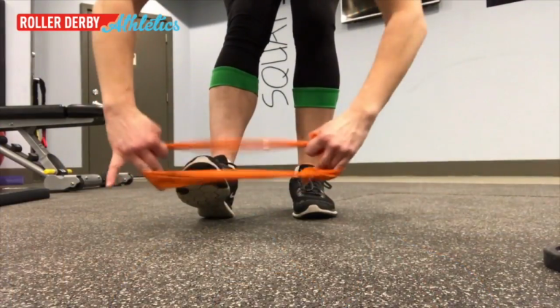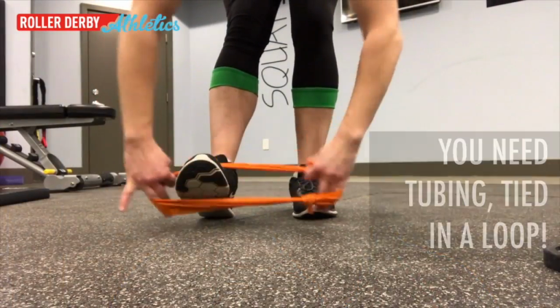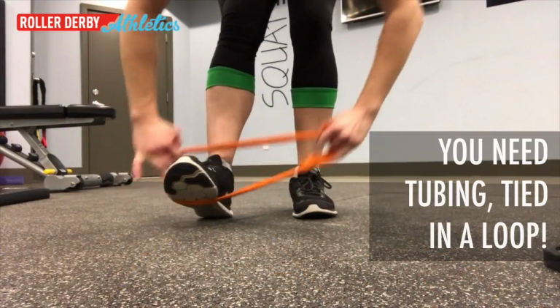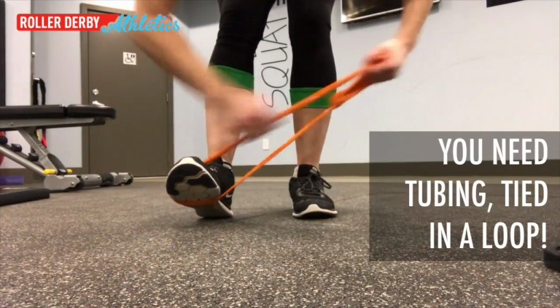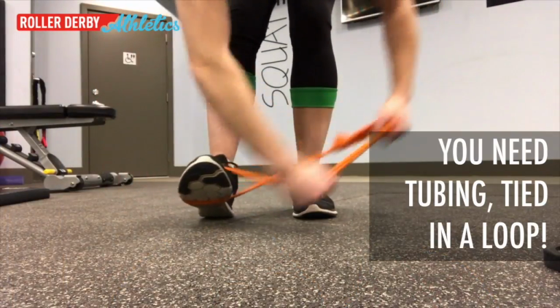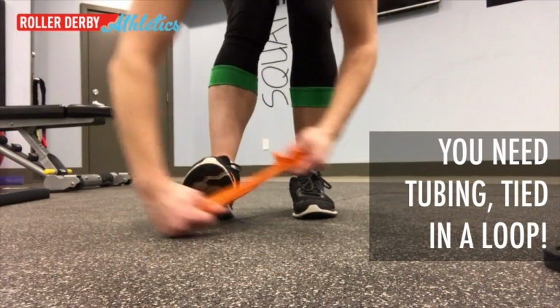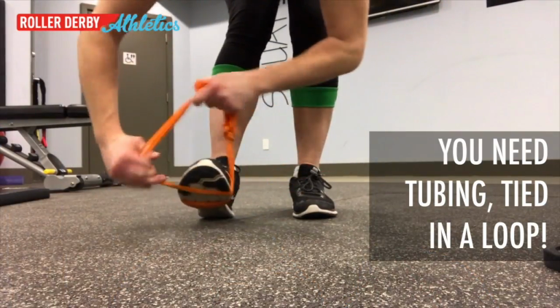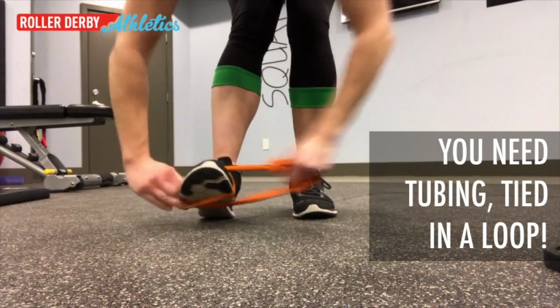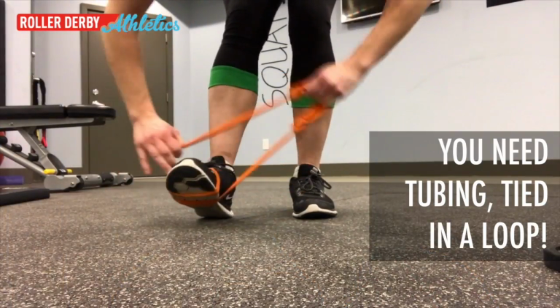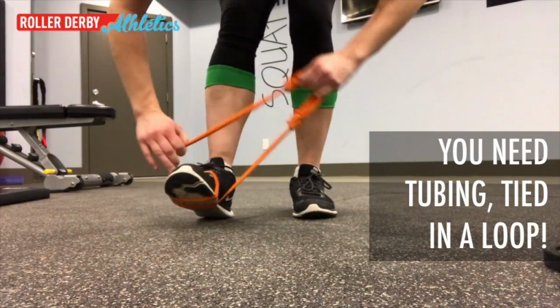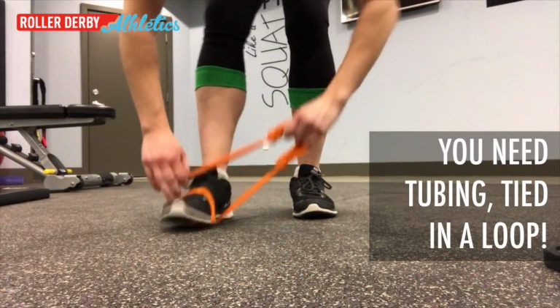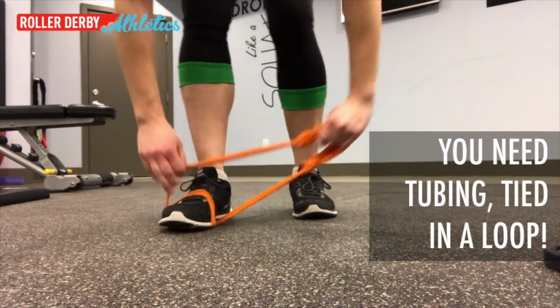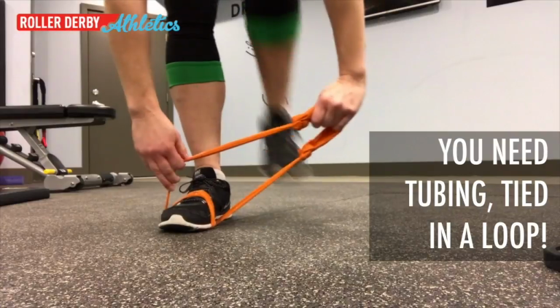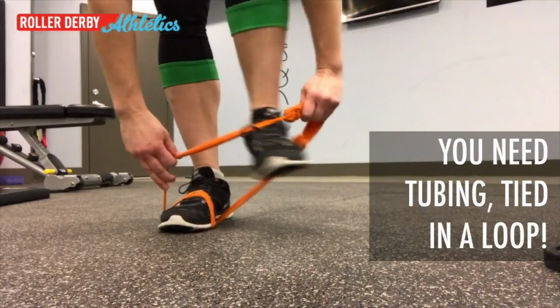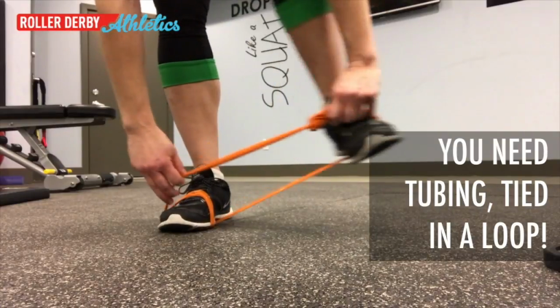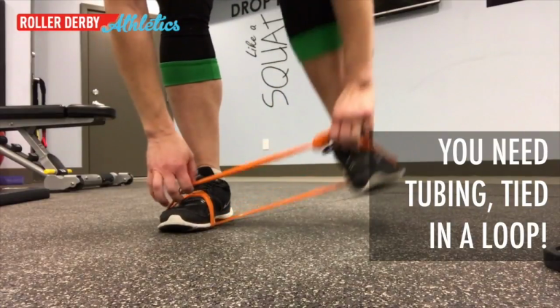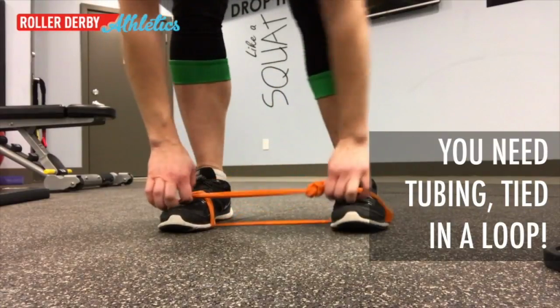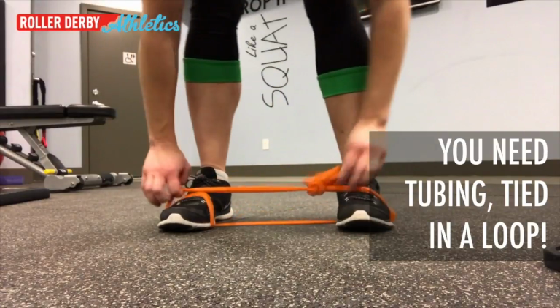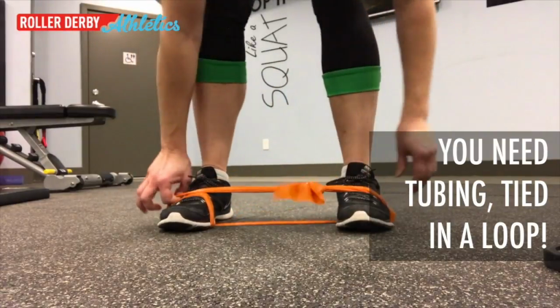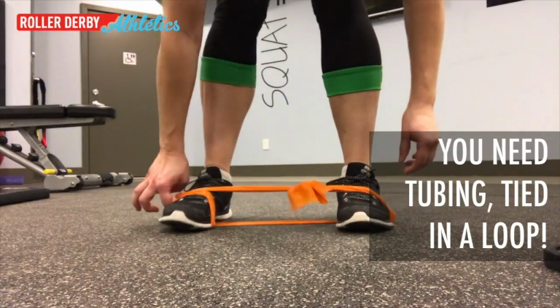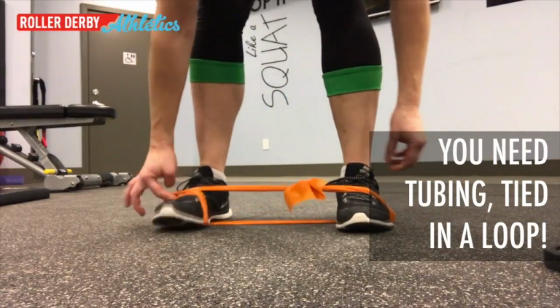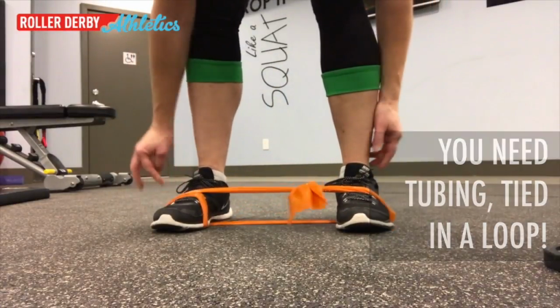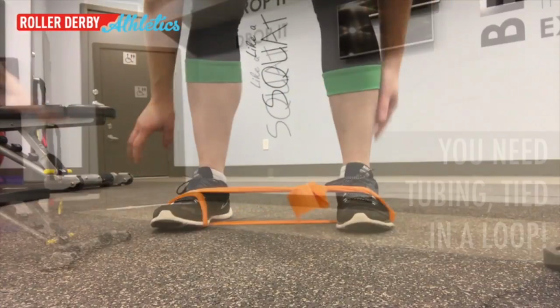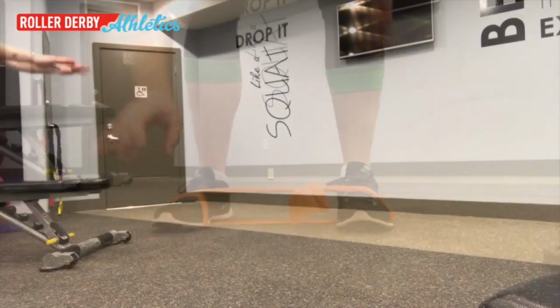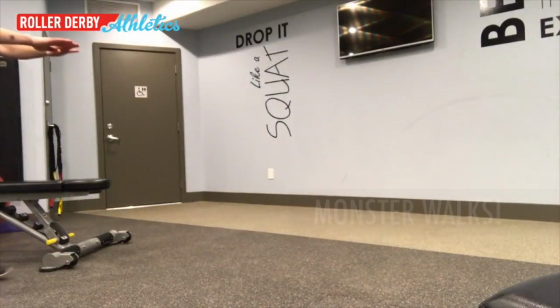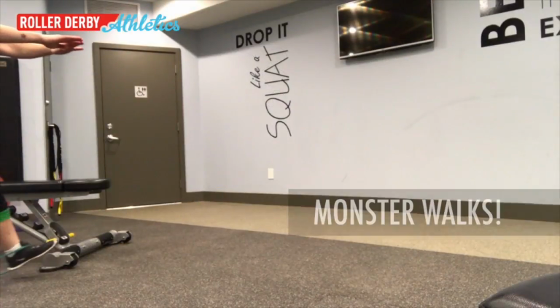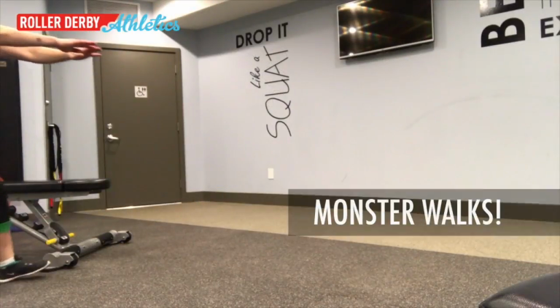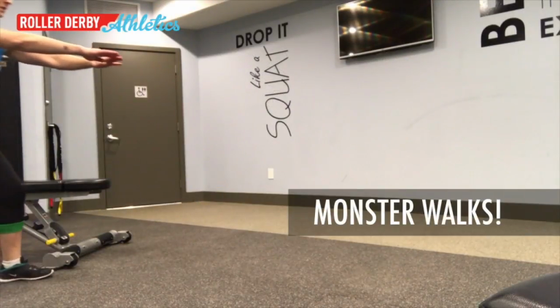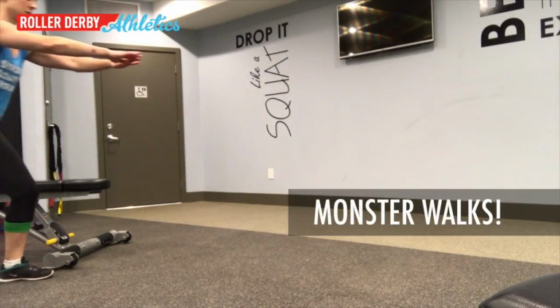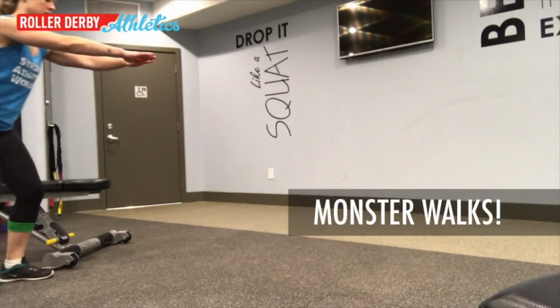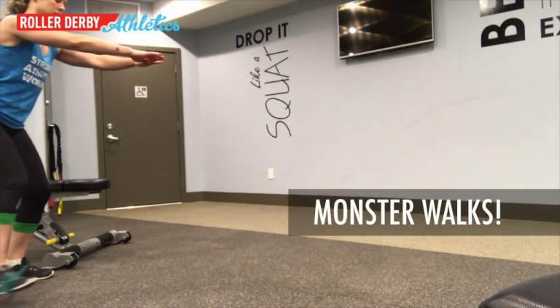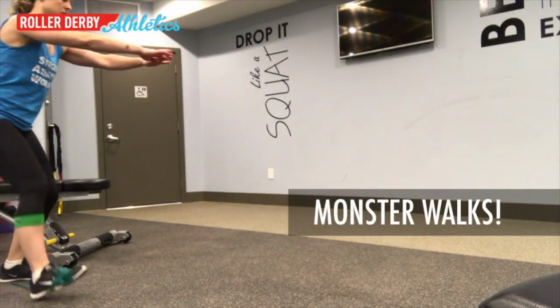You will need a theraband or exercise tubing to do this, tied in a loop and wrap once around one foot and twice around the other.